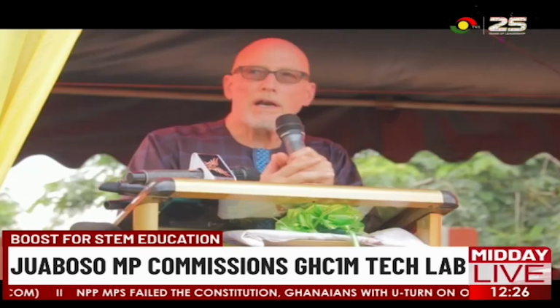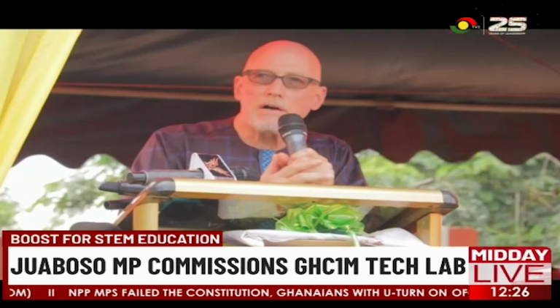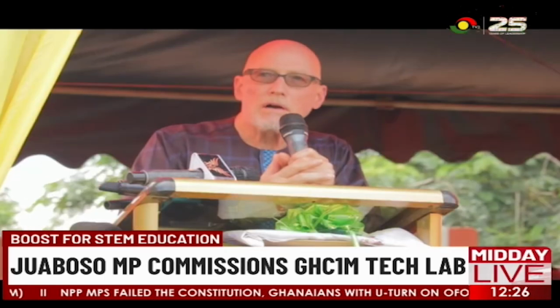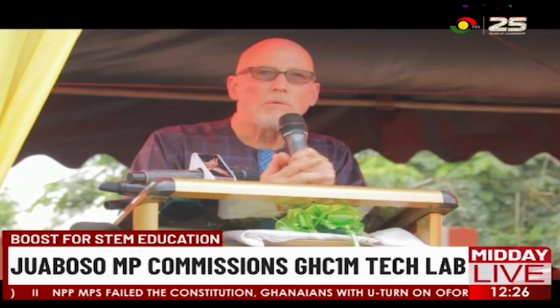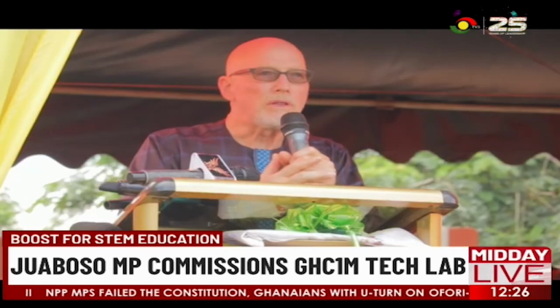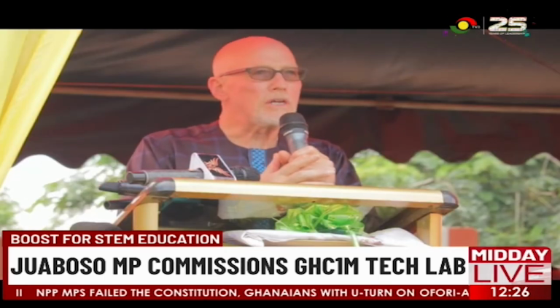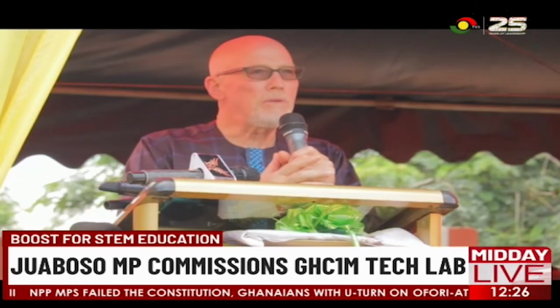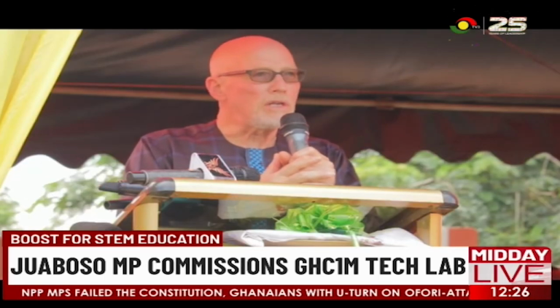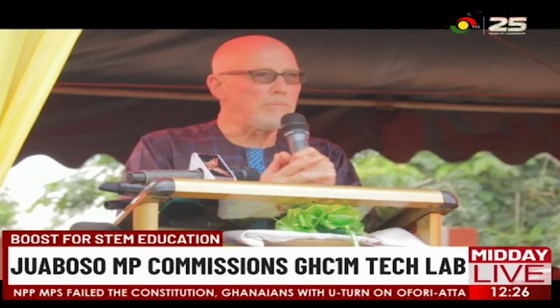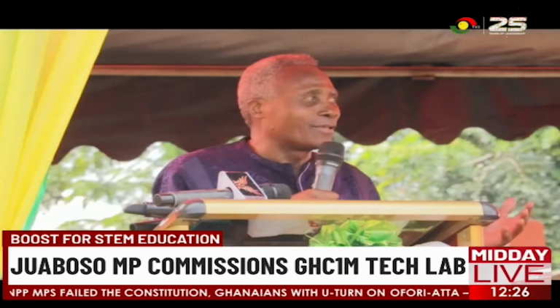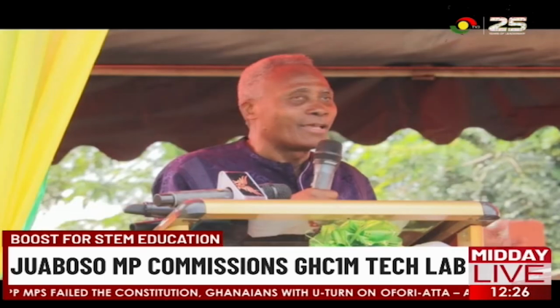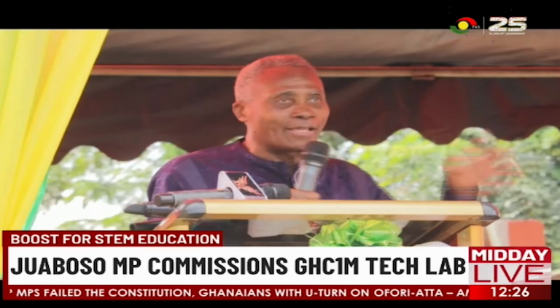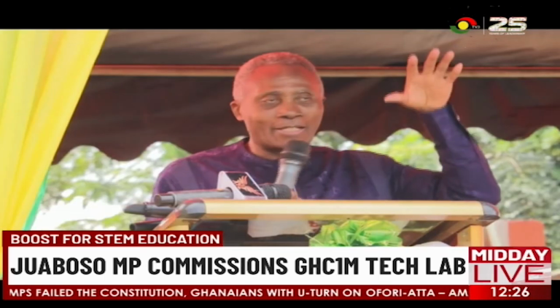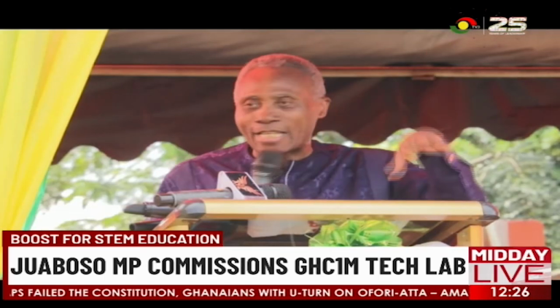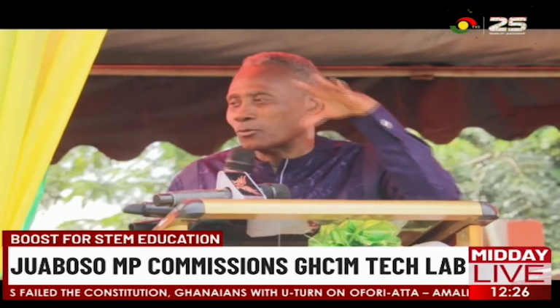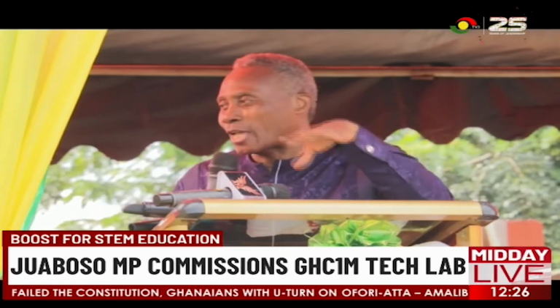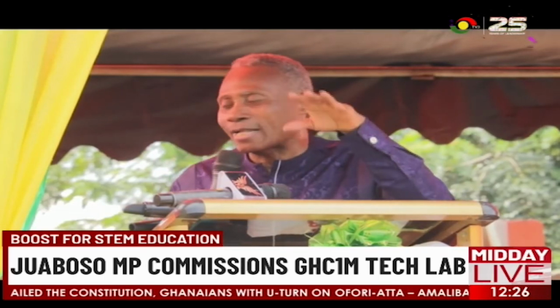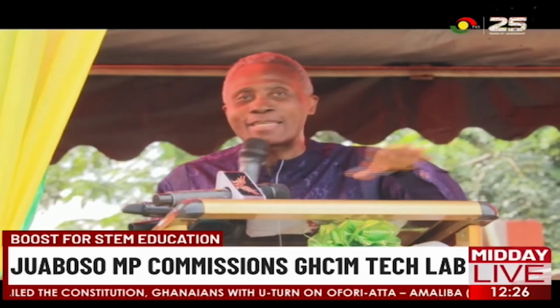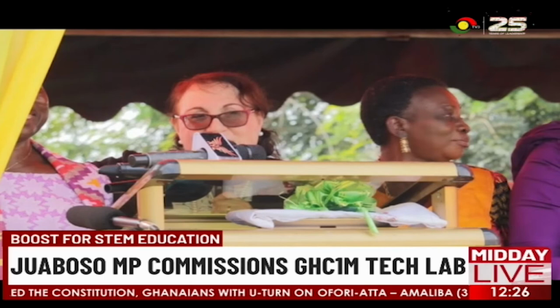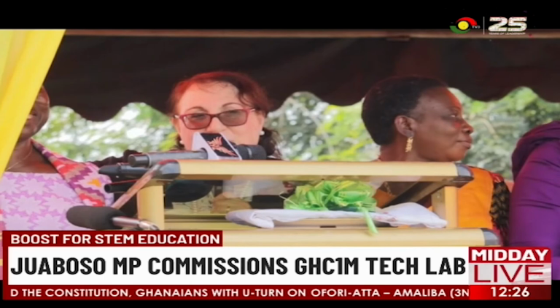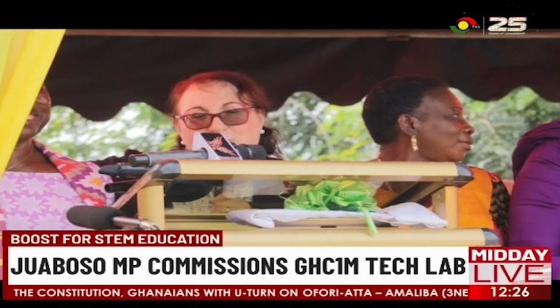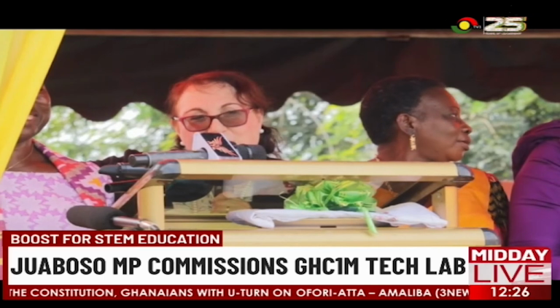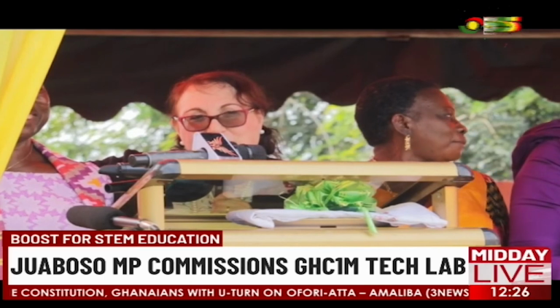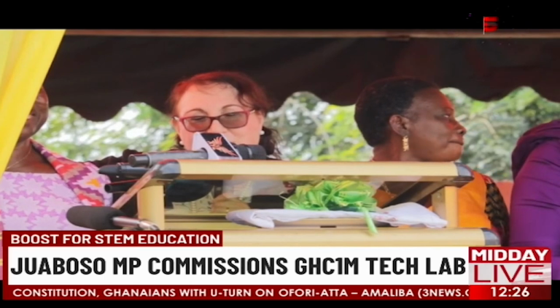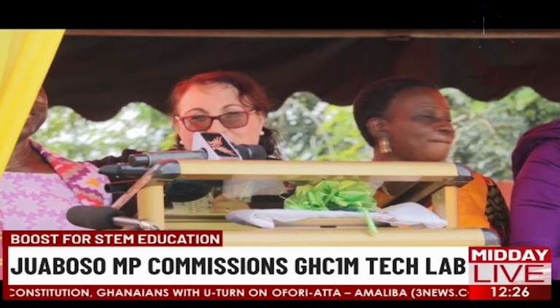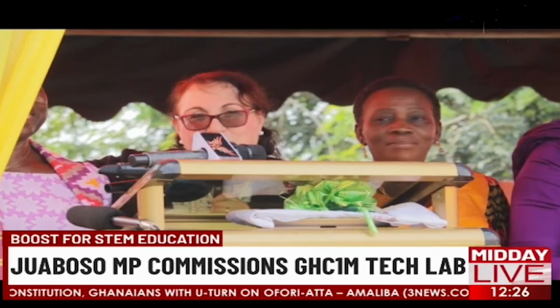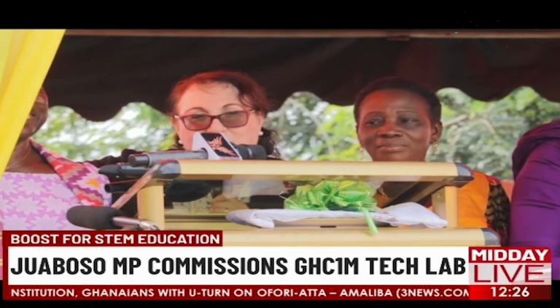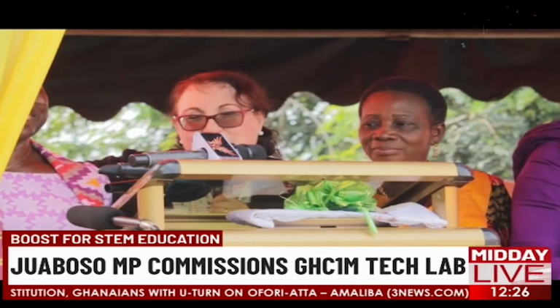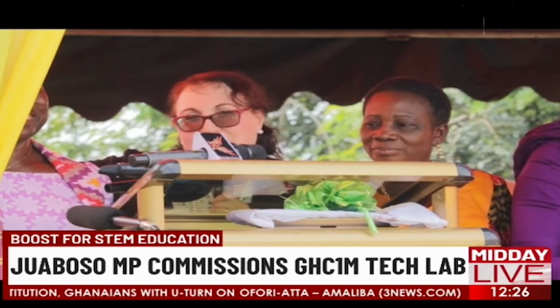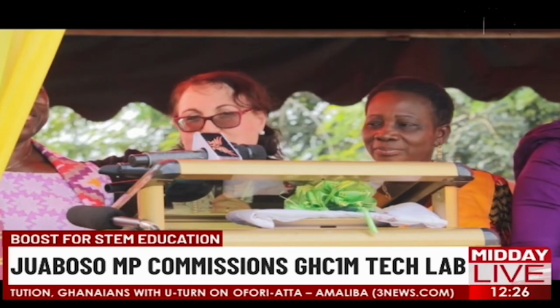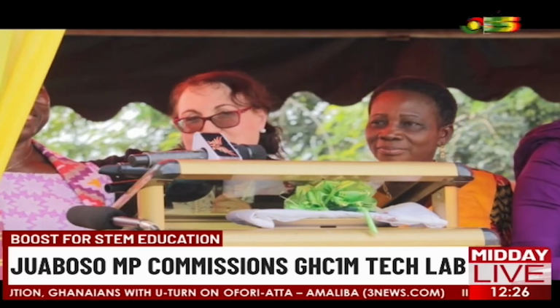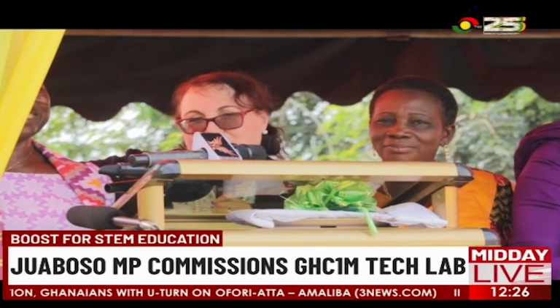The partners have meanwhile urged other communities to take advantage of the opportunity and have their children educated in STEM.